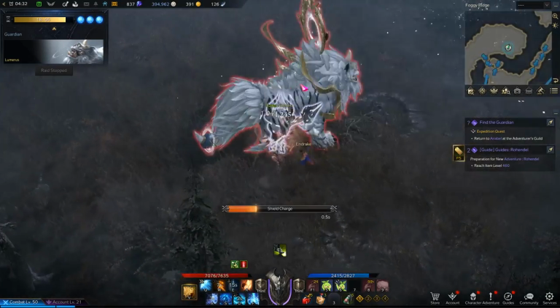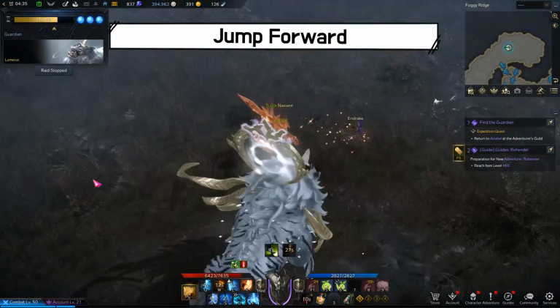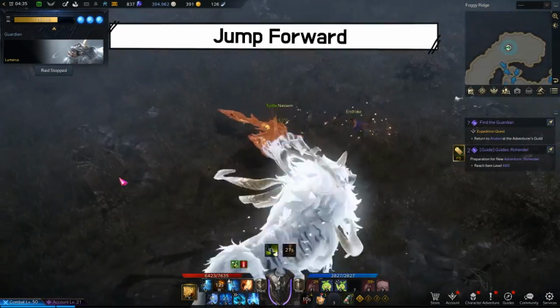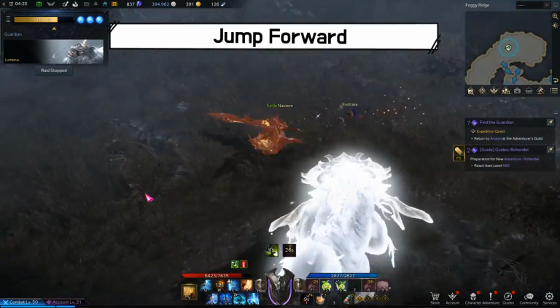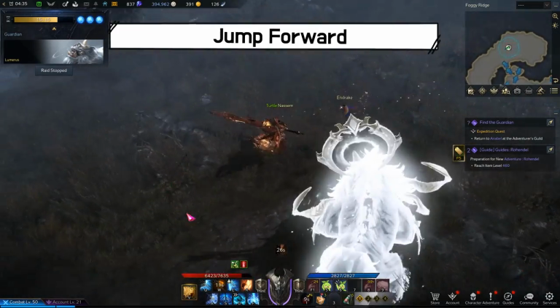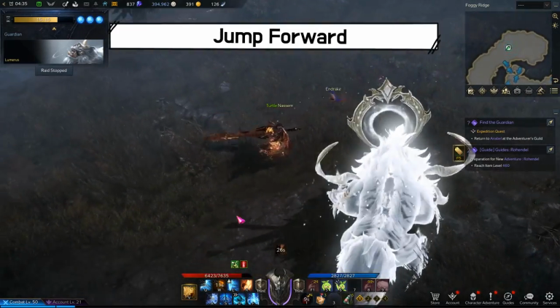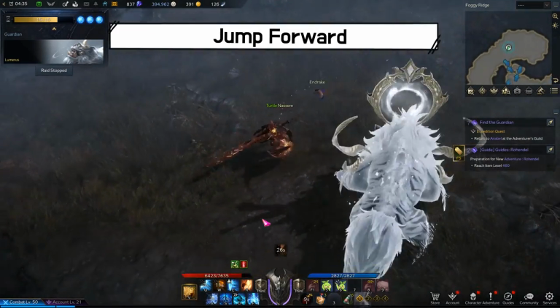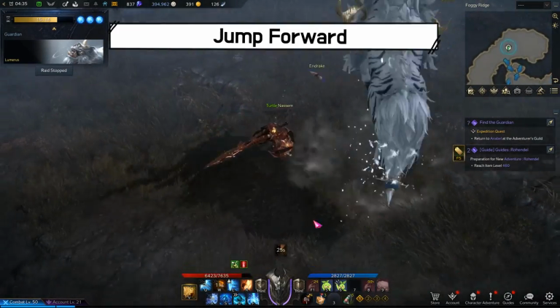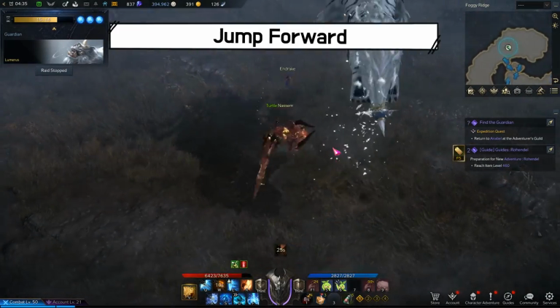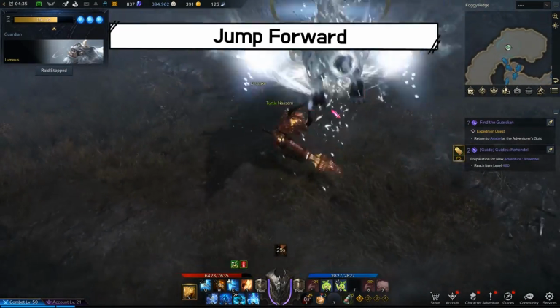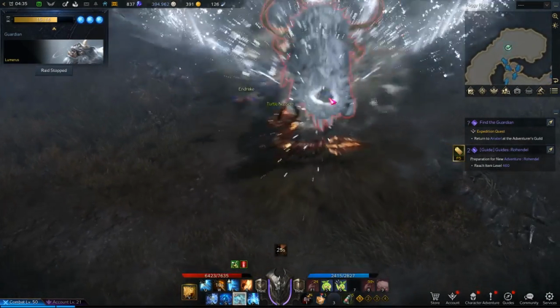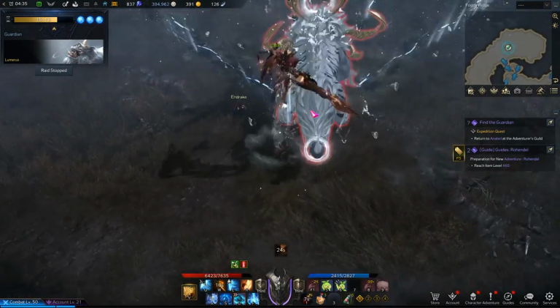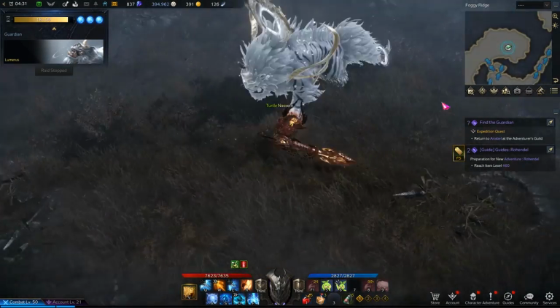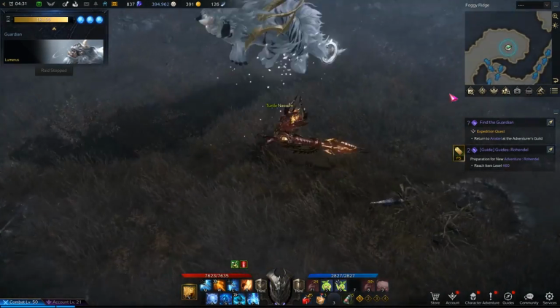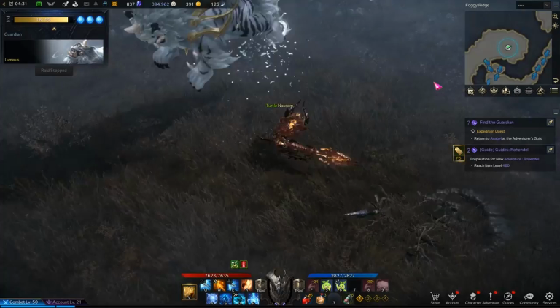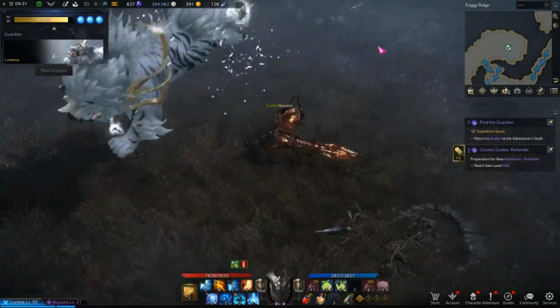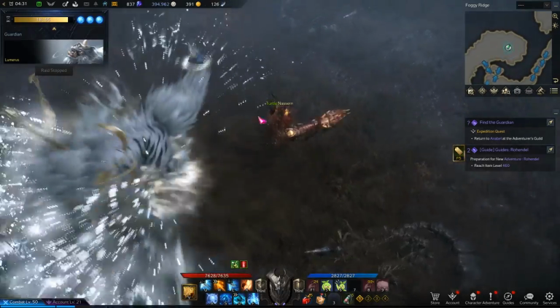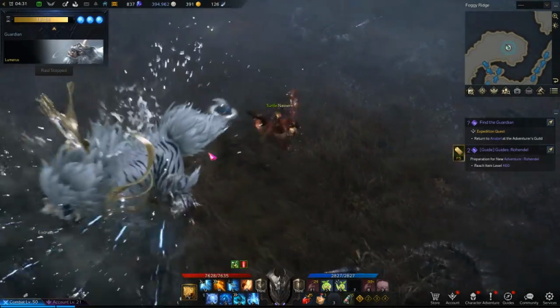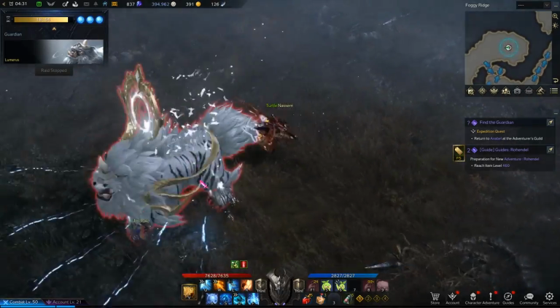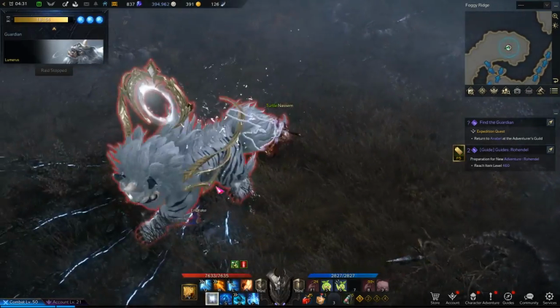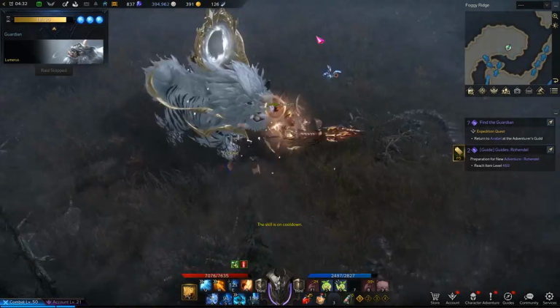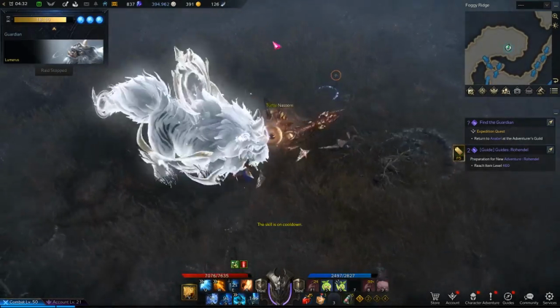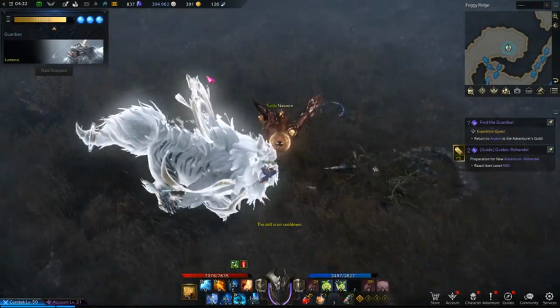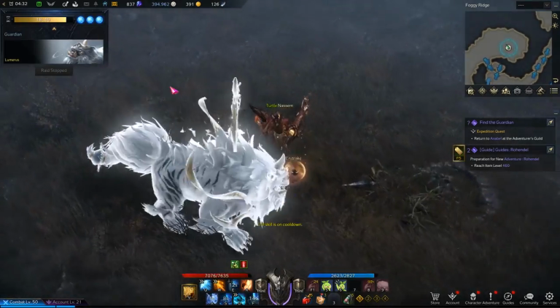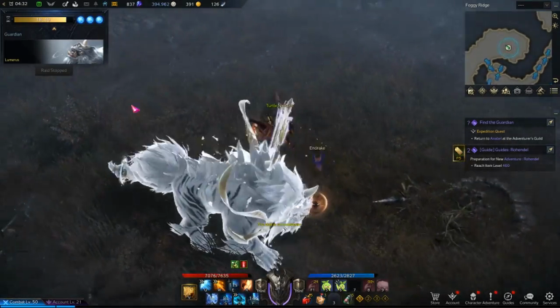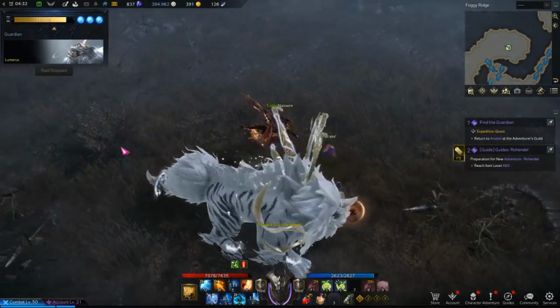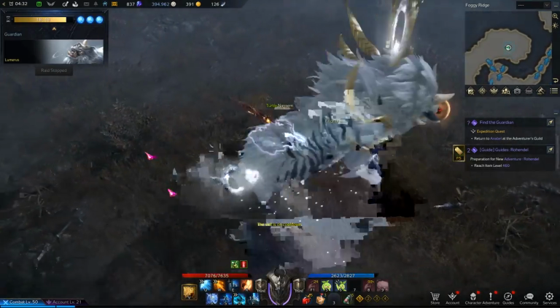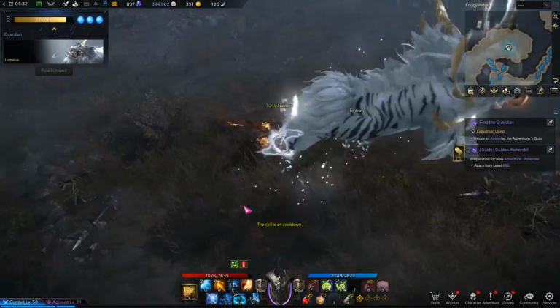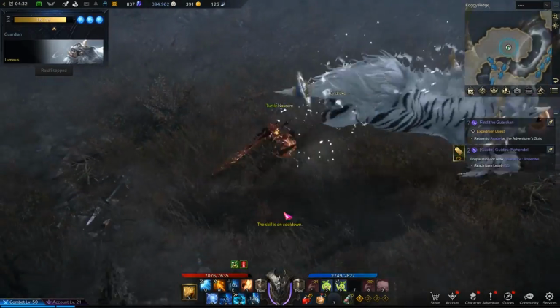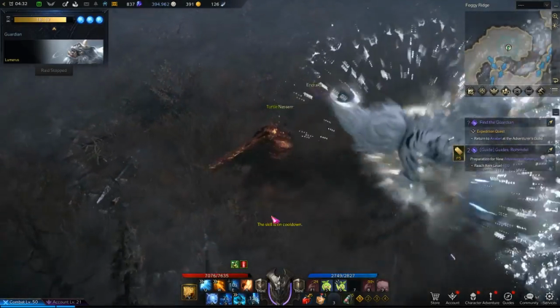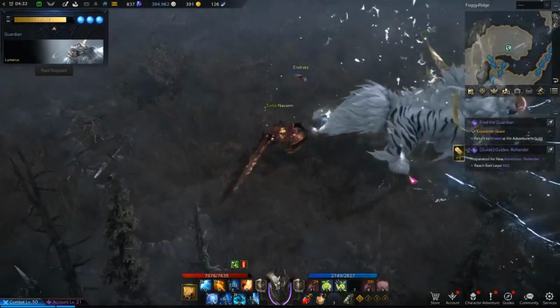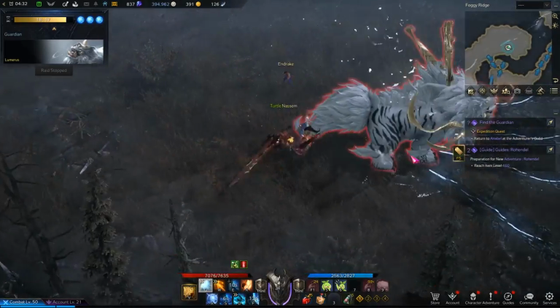If Lumeris glows and jumps, a shockwave will shoot out in a cone shape. Make sure you get to the side when Lumeris glows white.